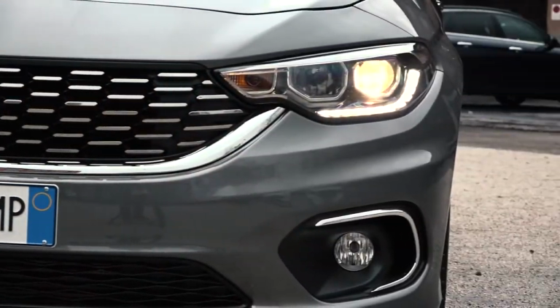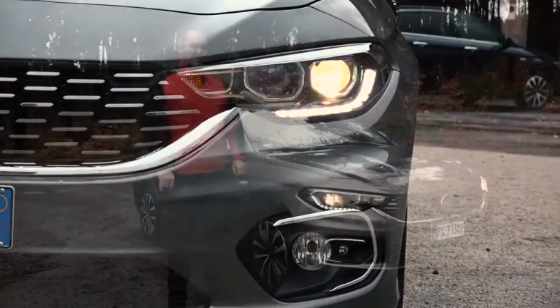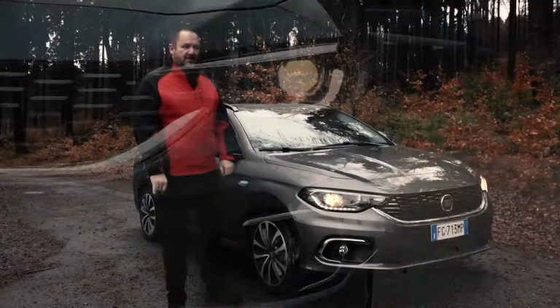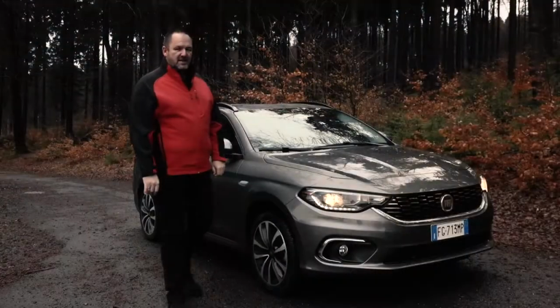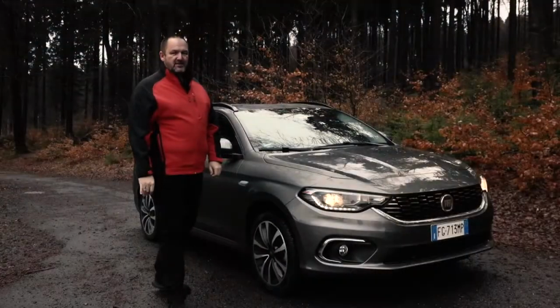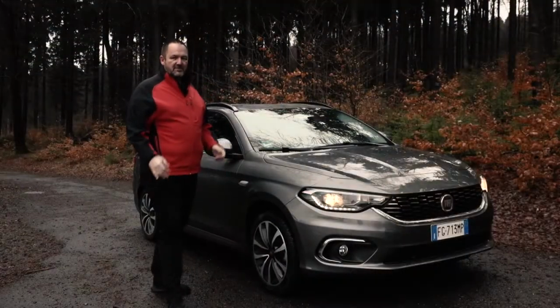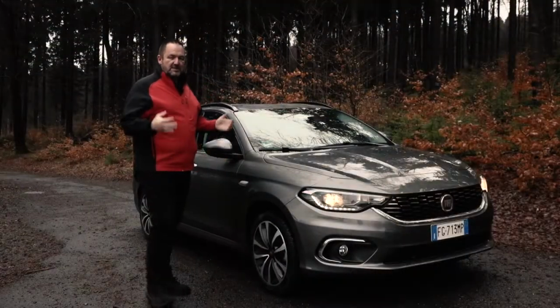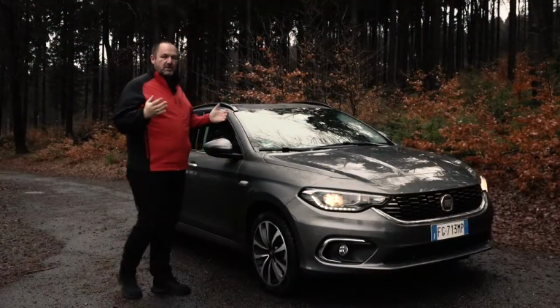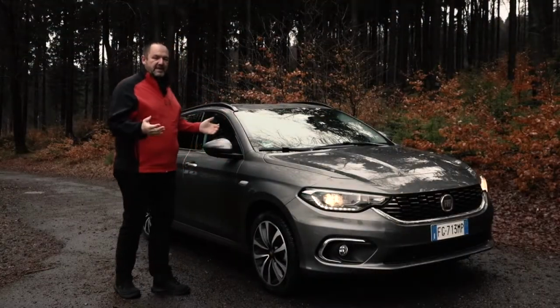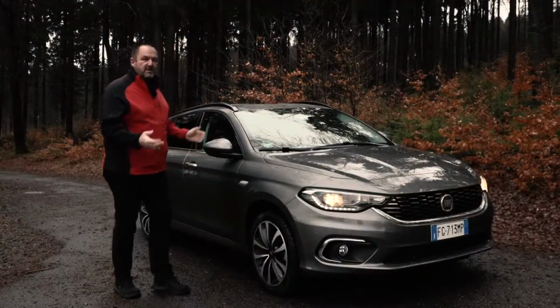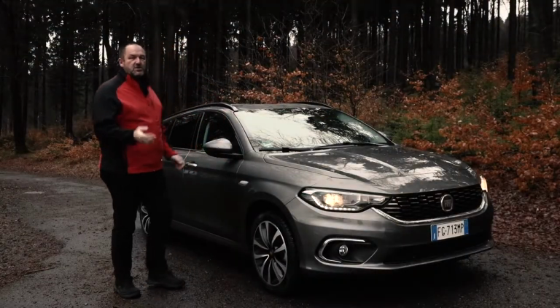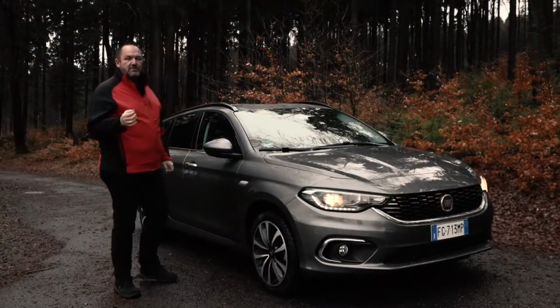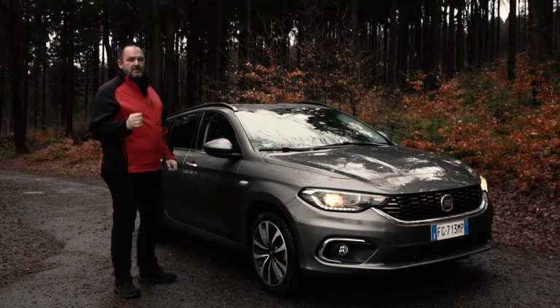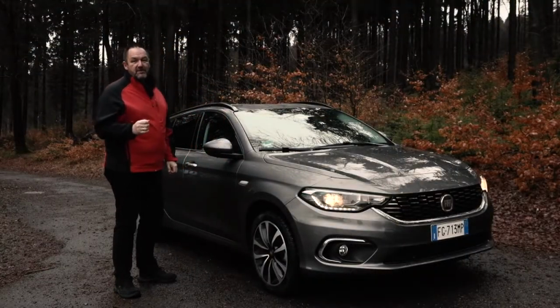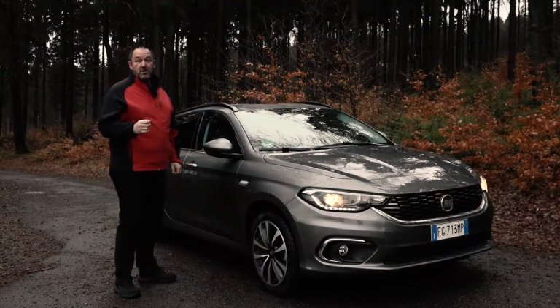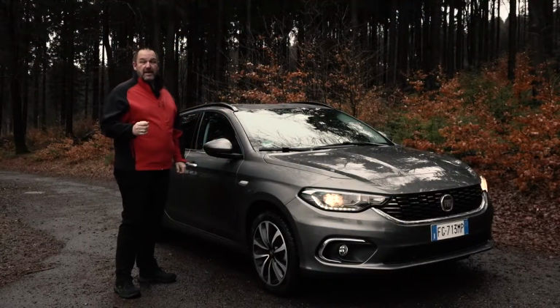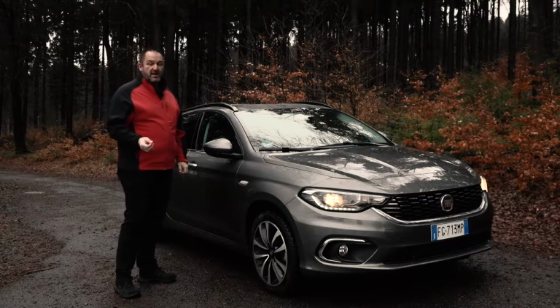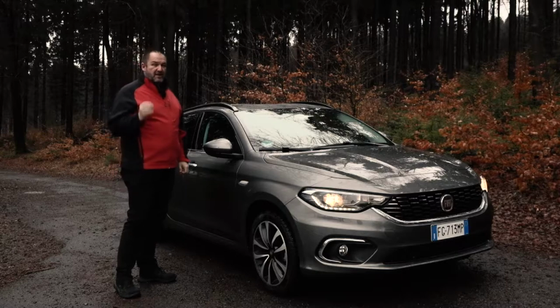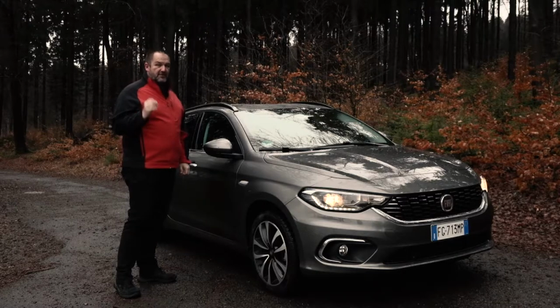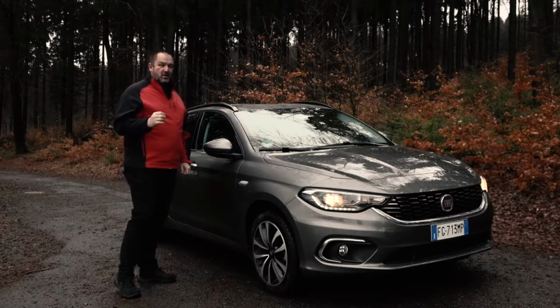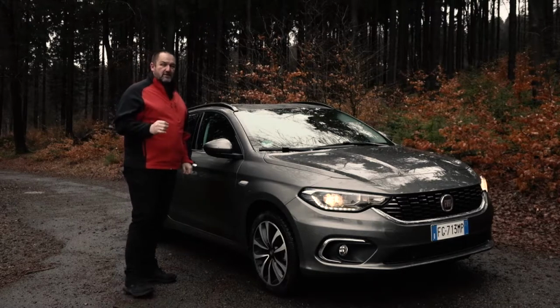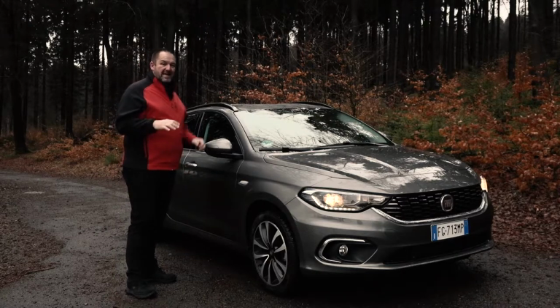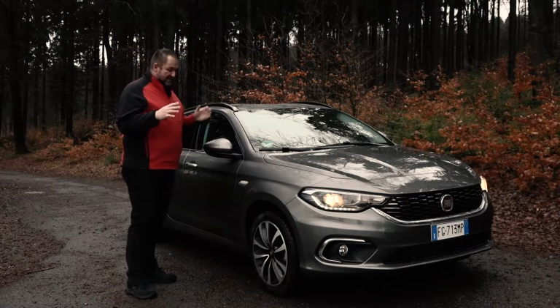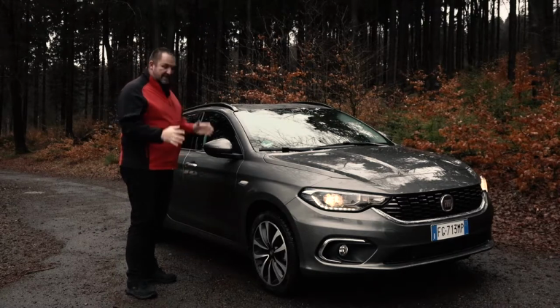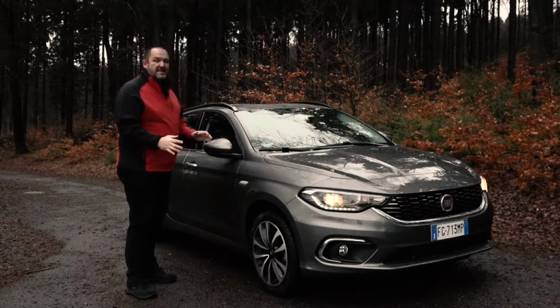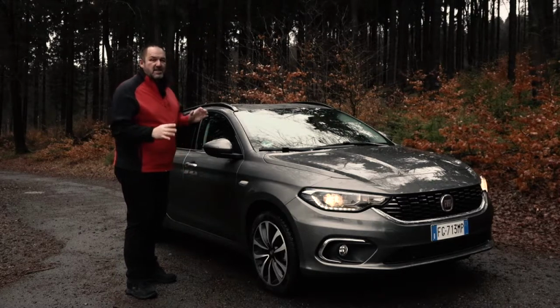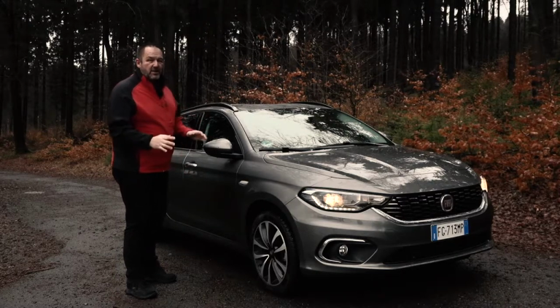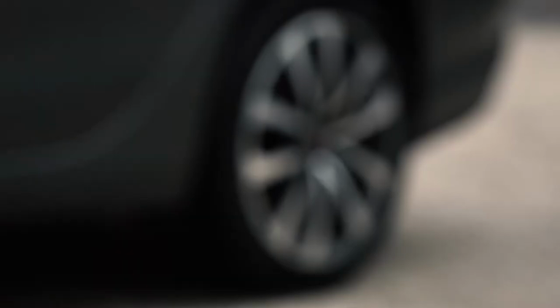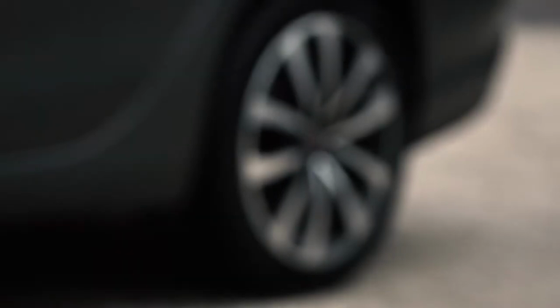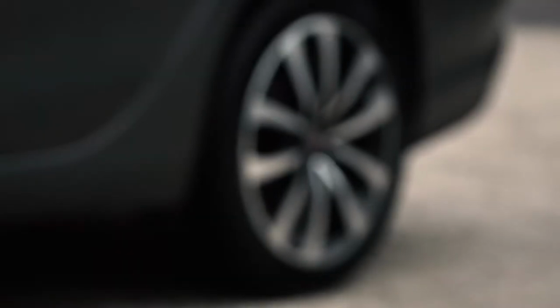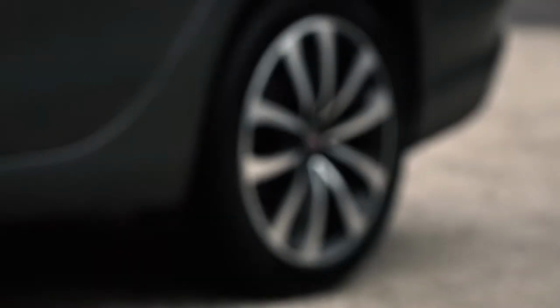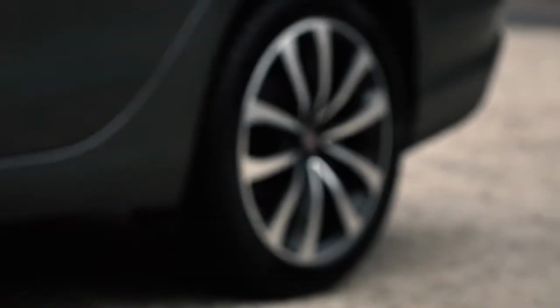Looking at the side of the car, very important here is that with the top trim level called Lounge, Fiat offers 16-inch alloys as standard.